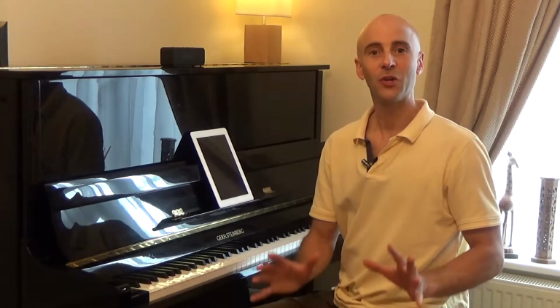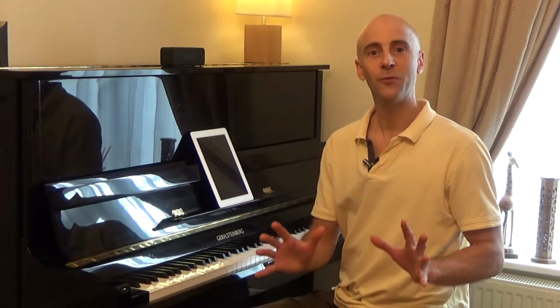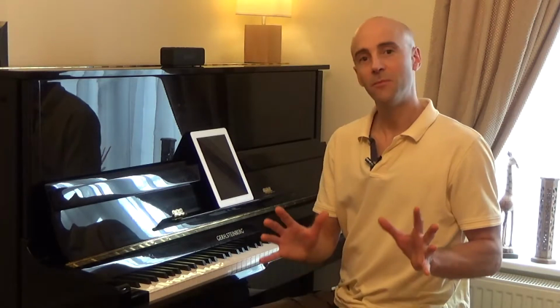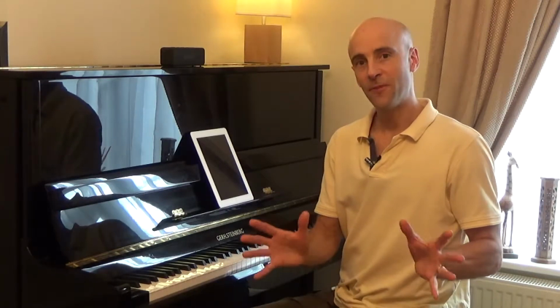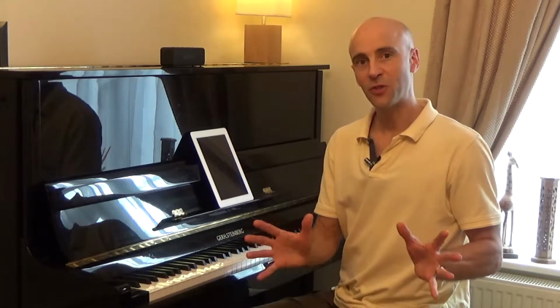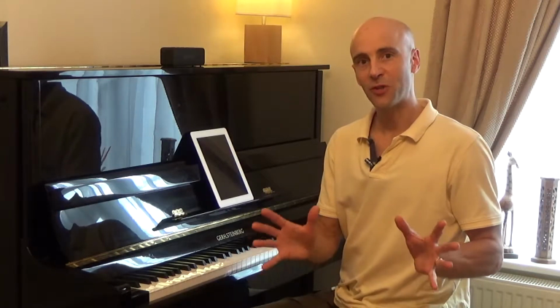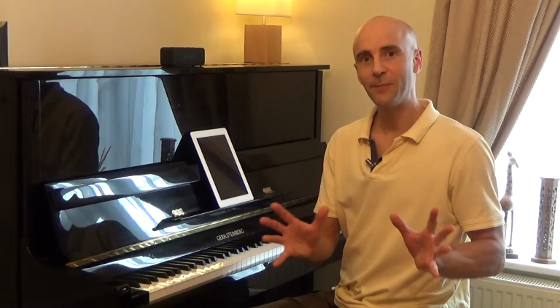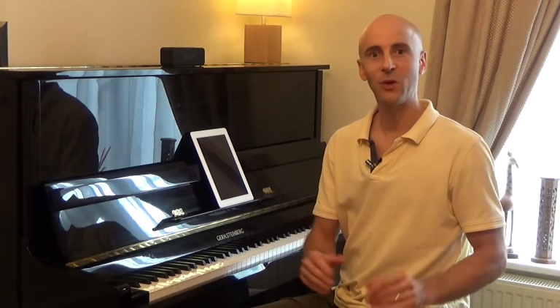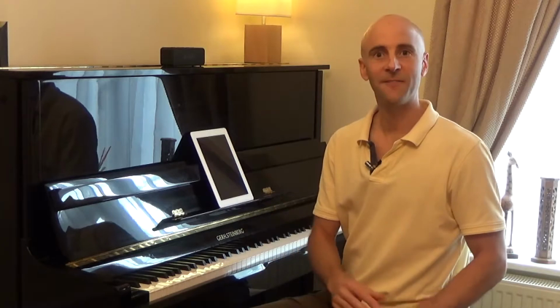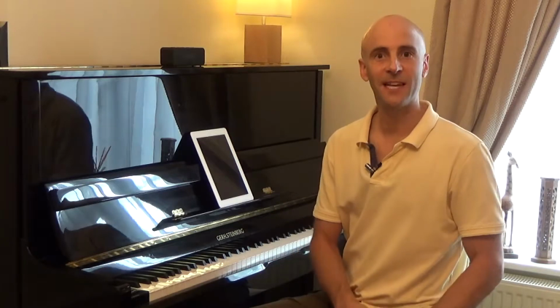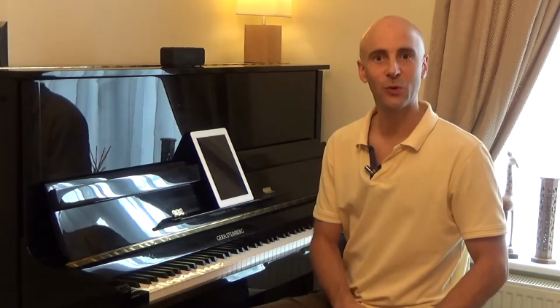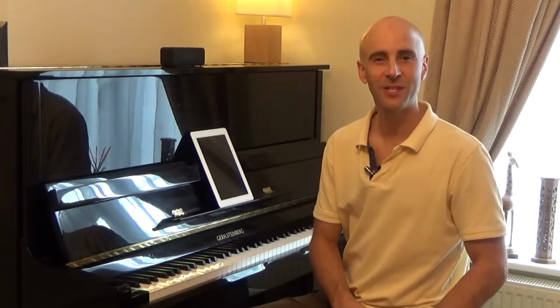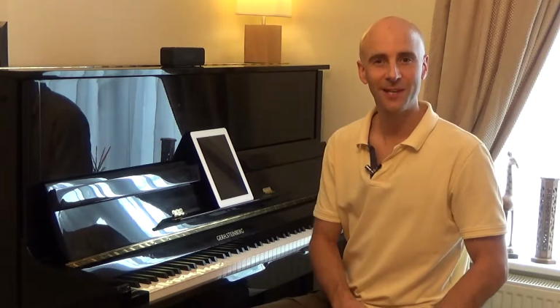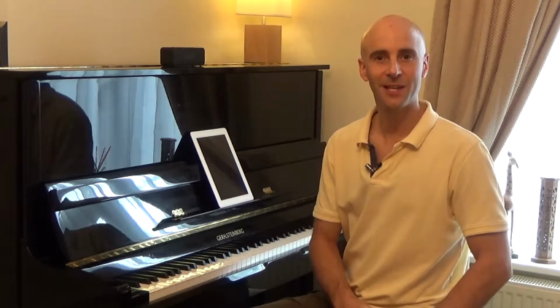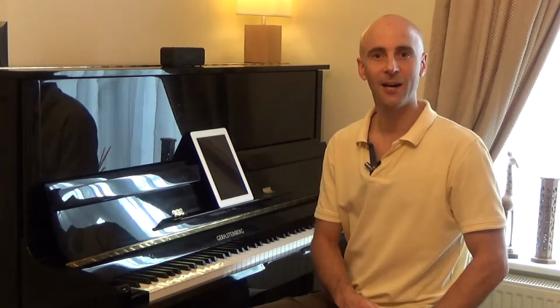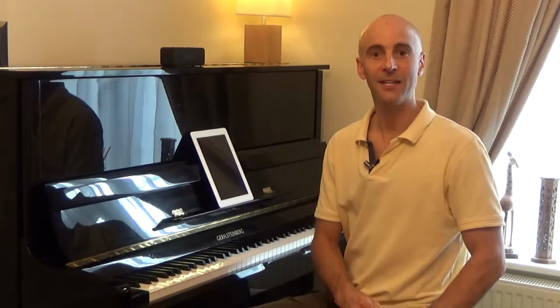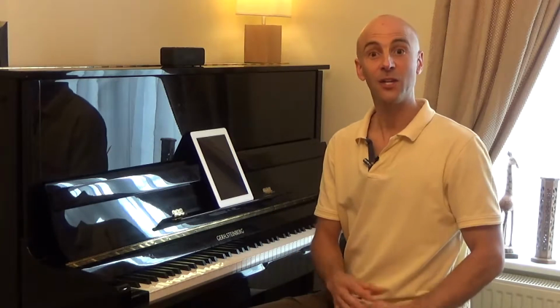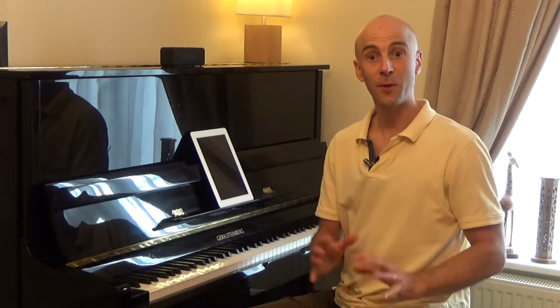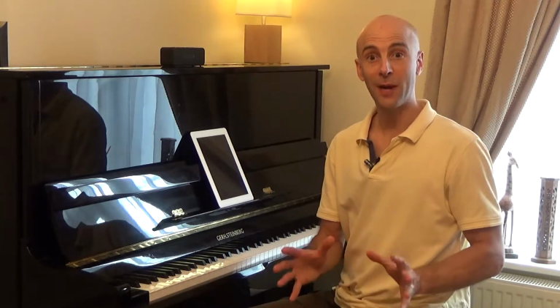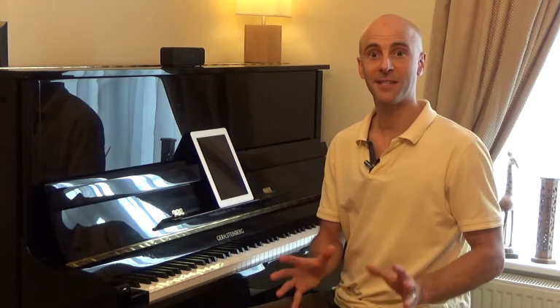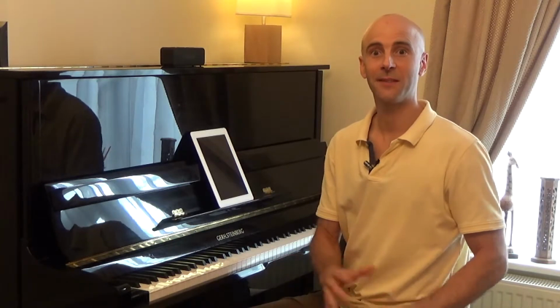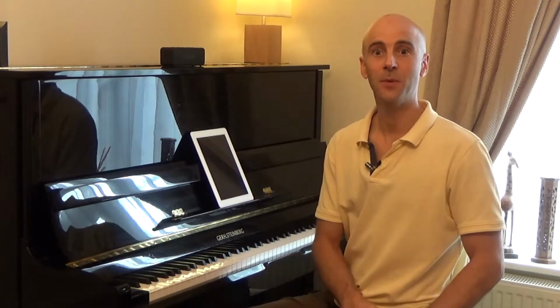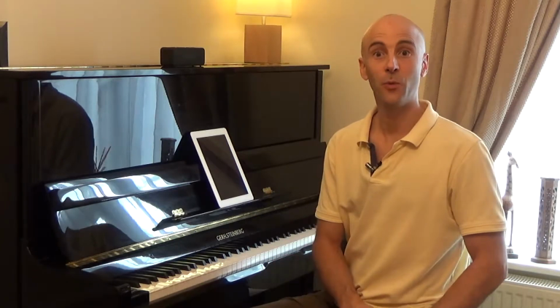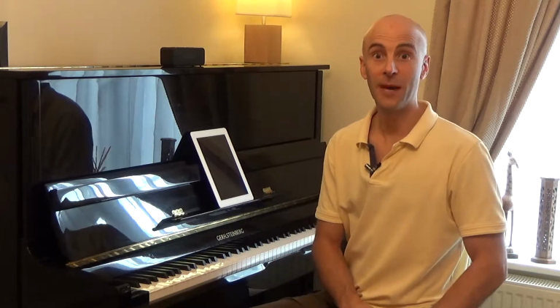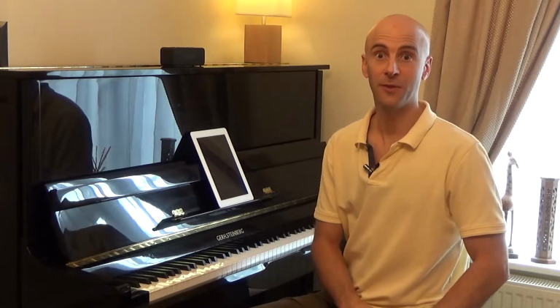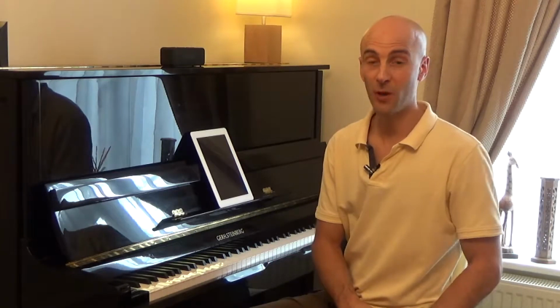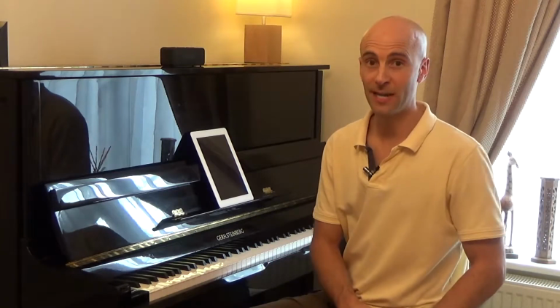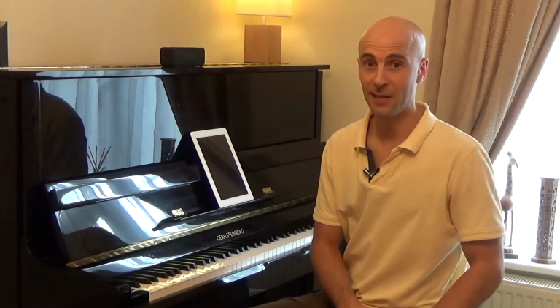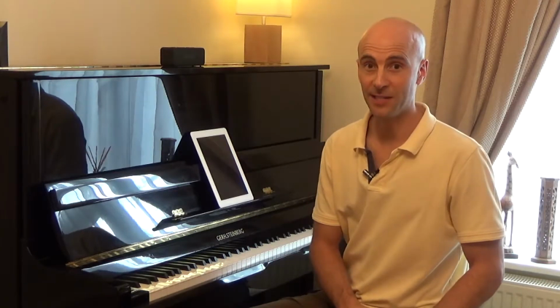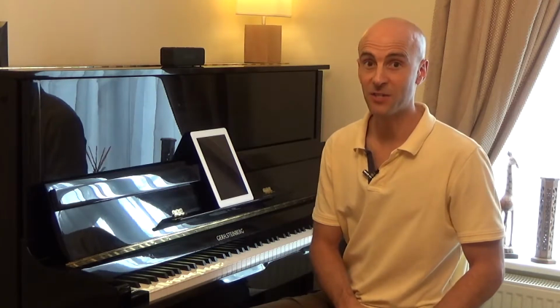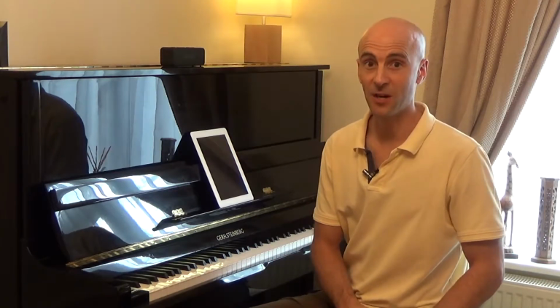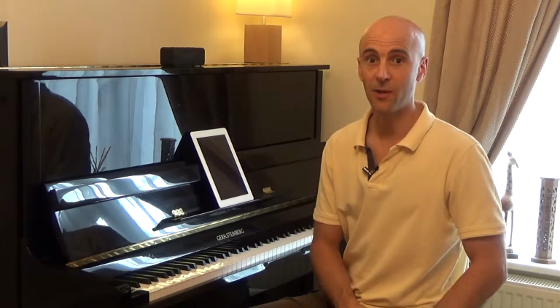So focus on keeping your left-hand chords nice and light. Try practicing them without the right-hand melody to start with.